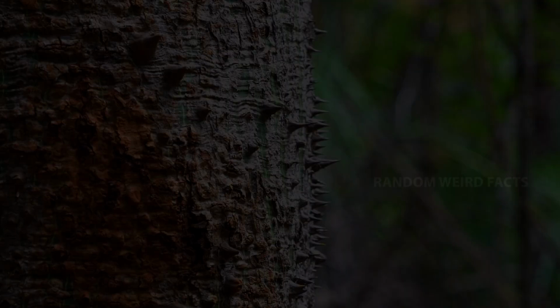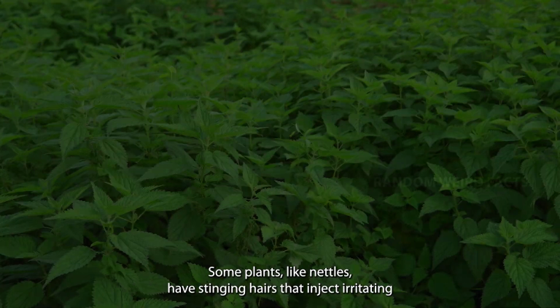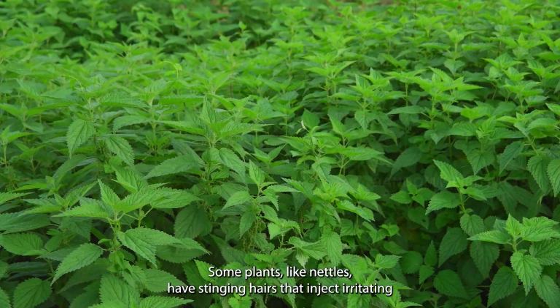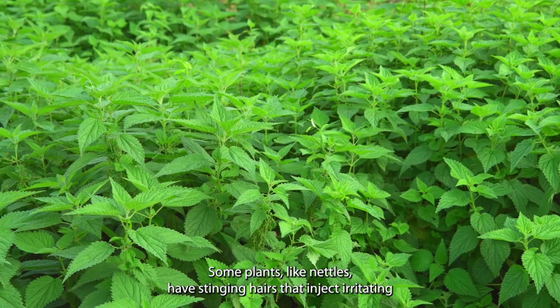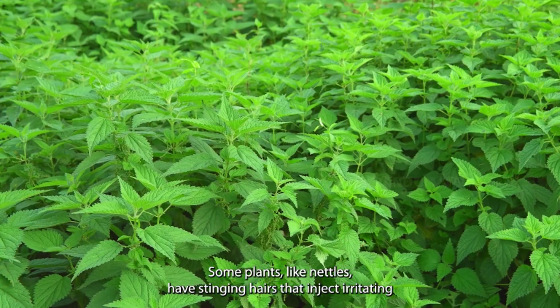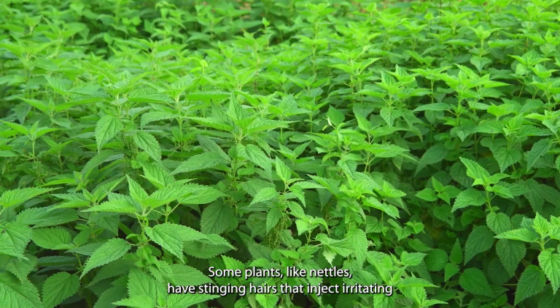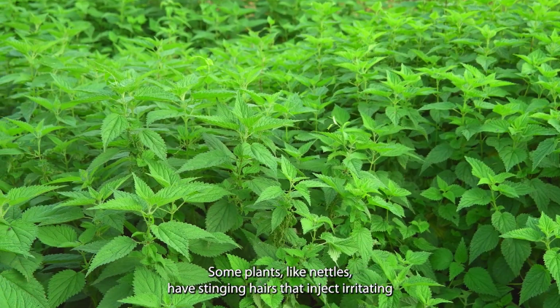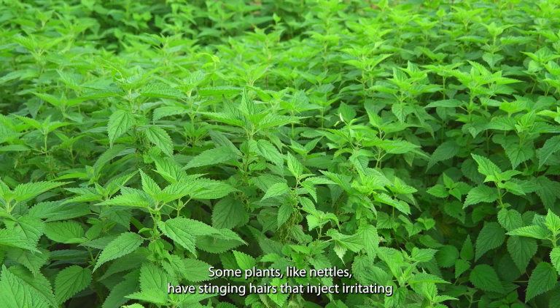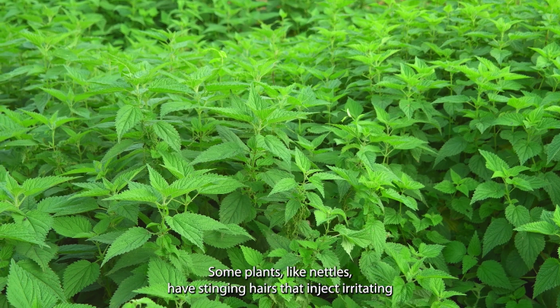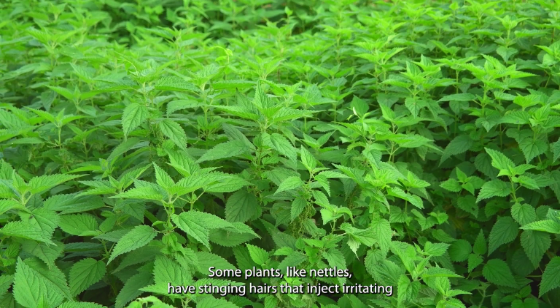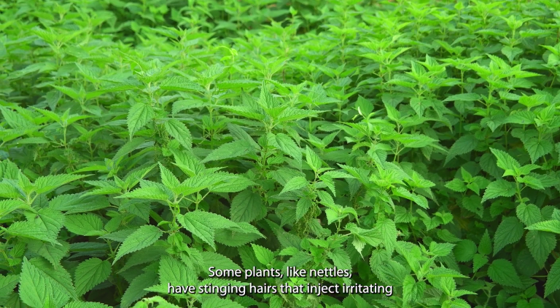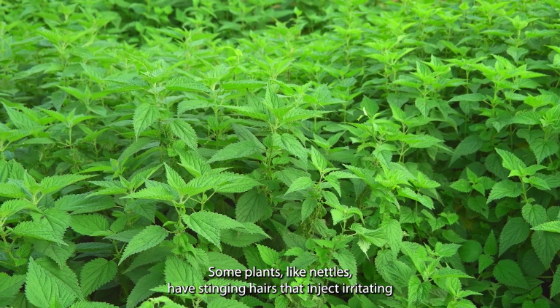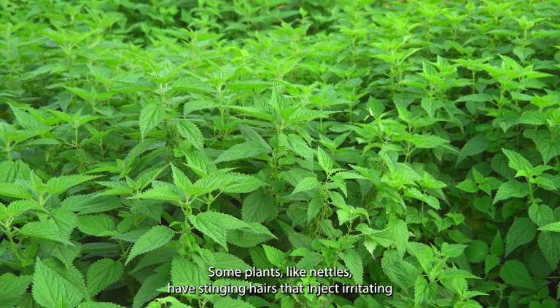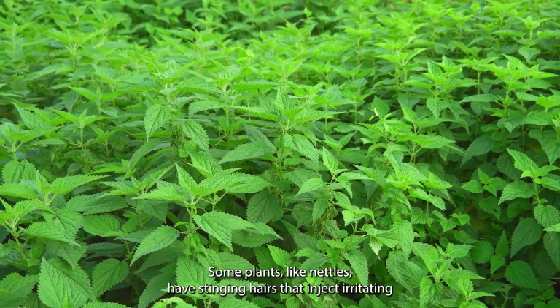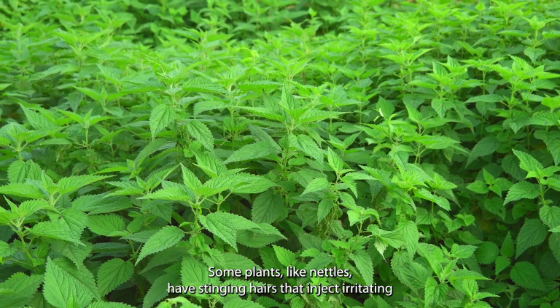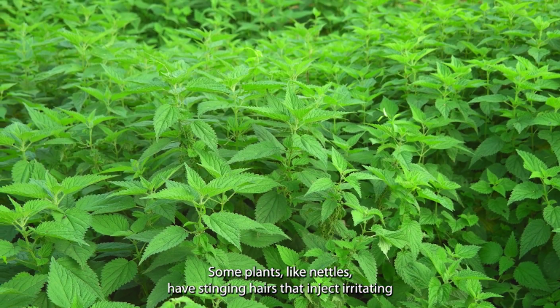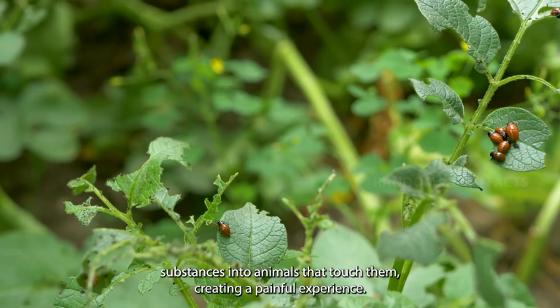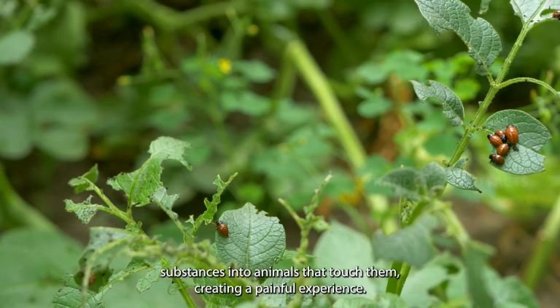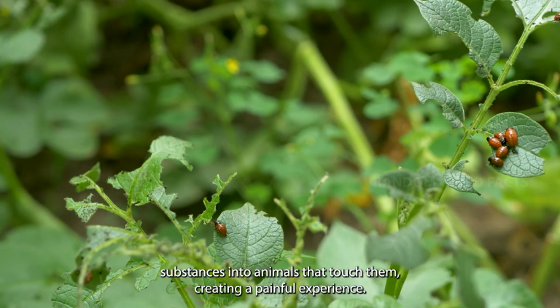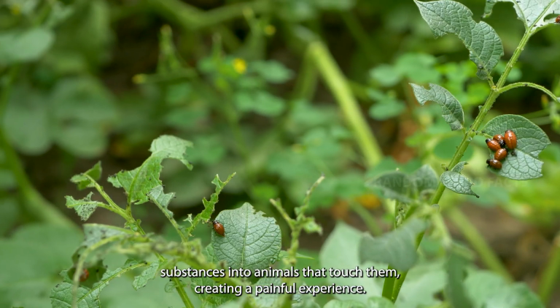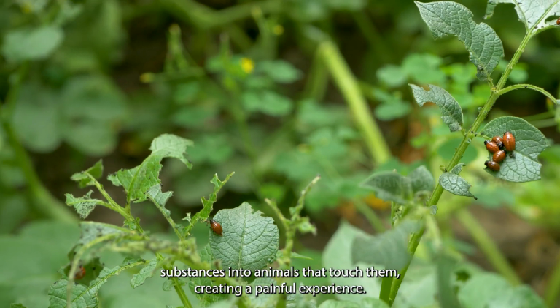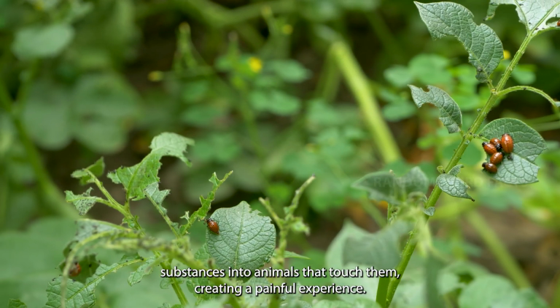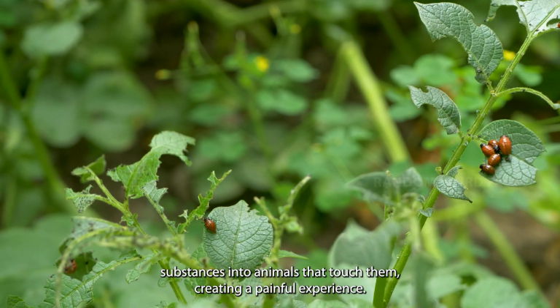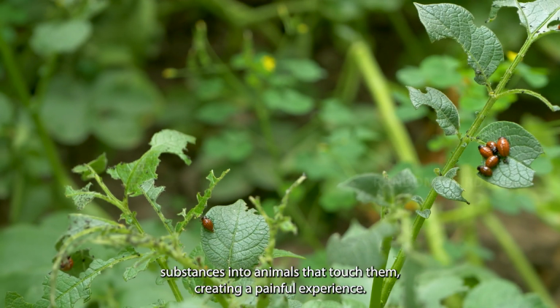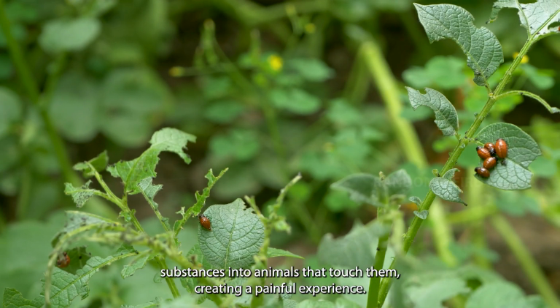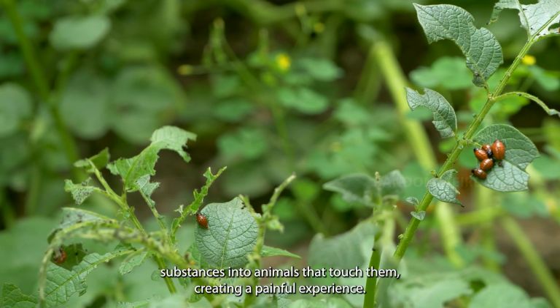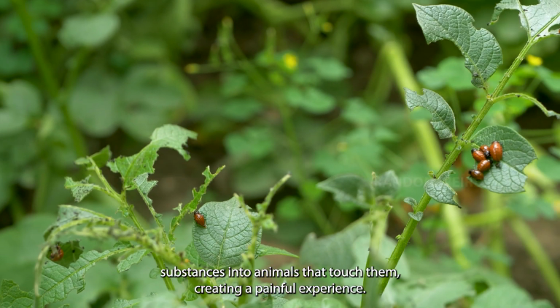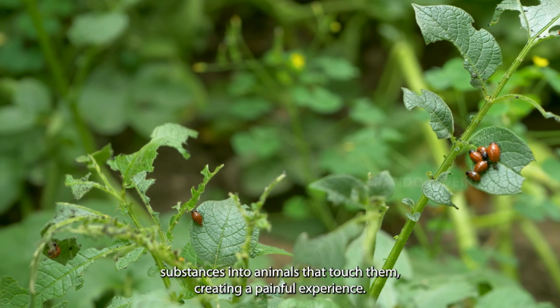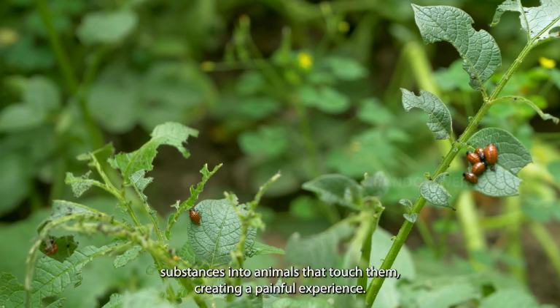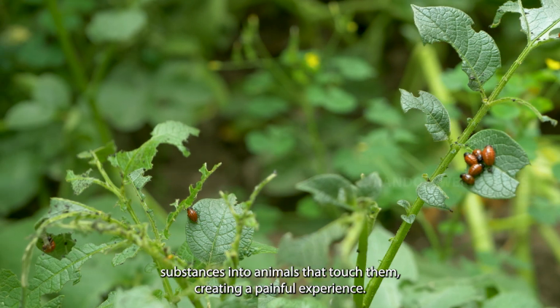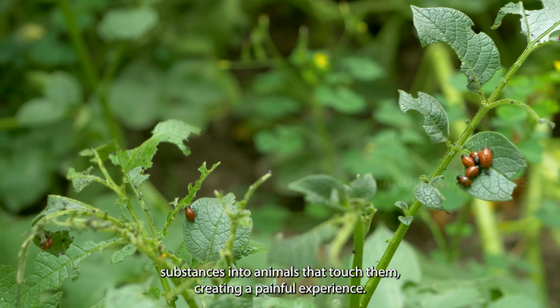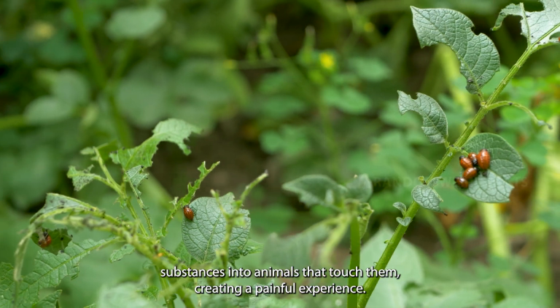Some plants, like nettles, have stinging hairs that inject irritating substances into animals that touch them, creating a painful experience.